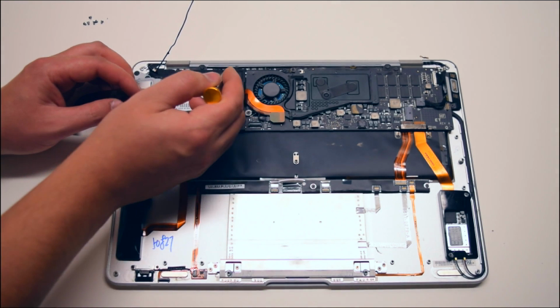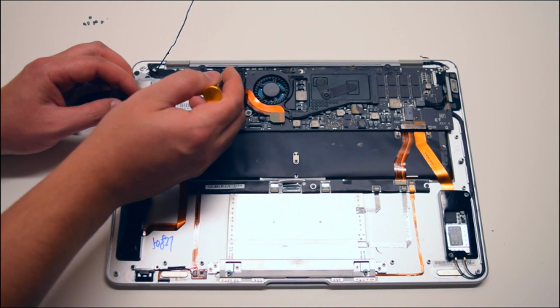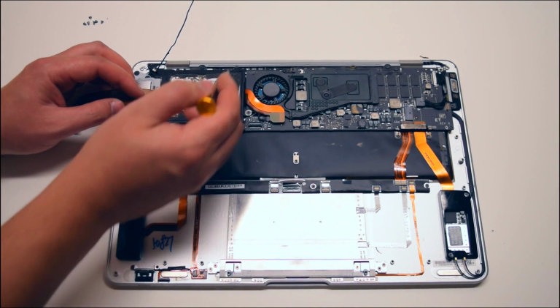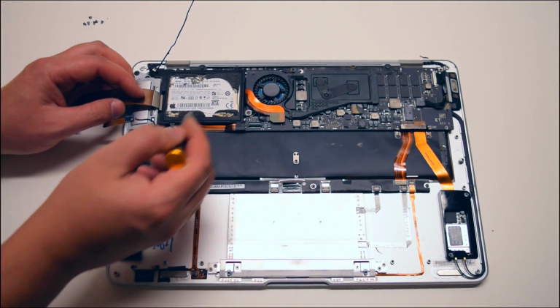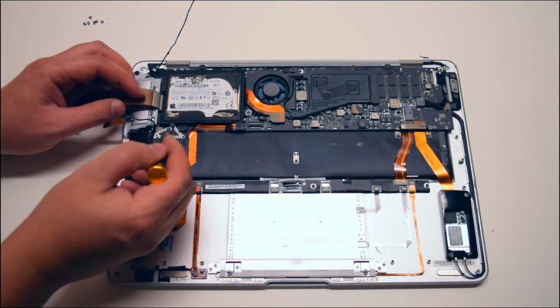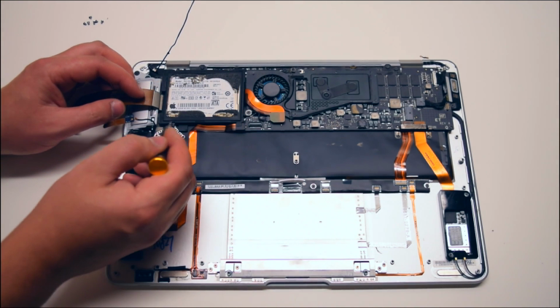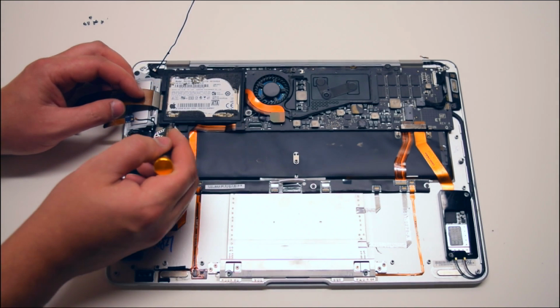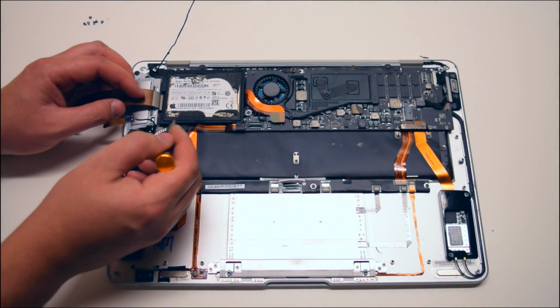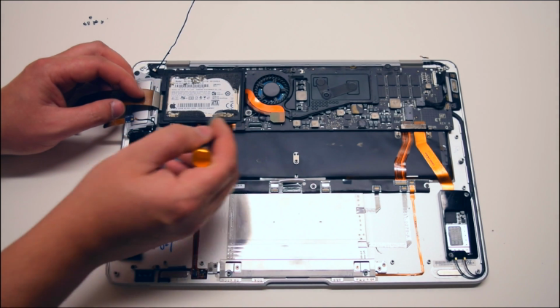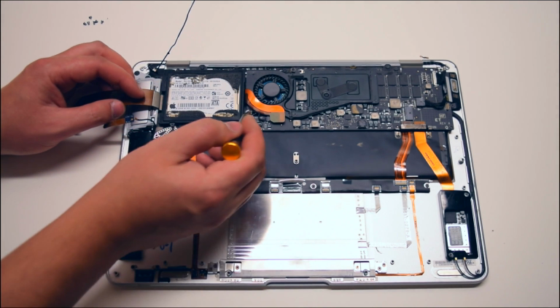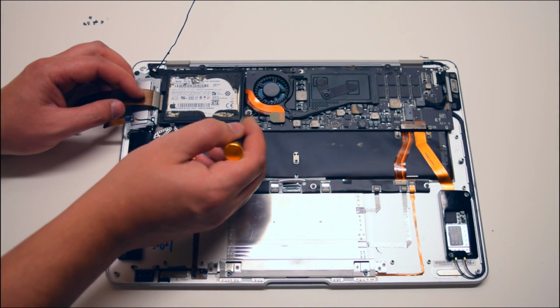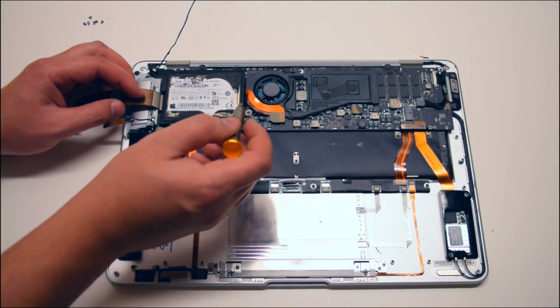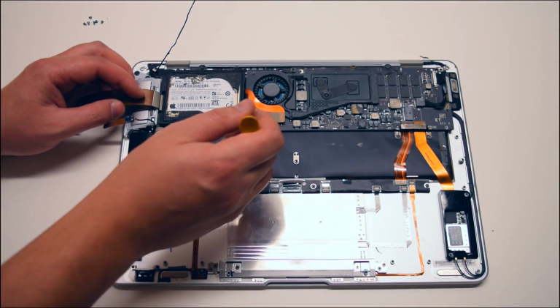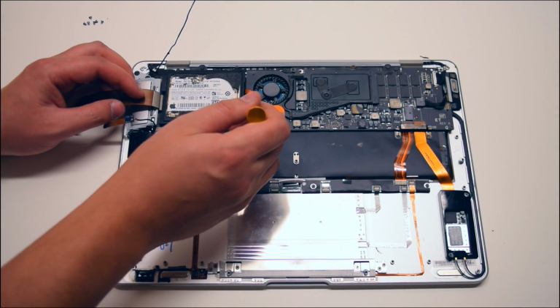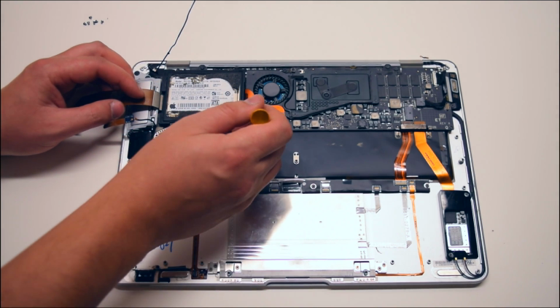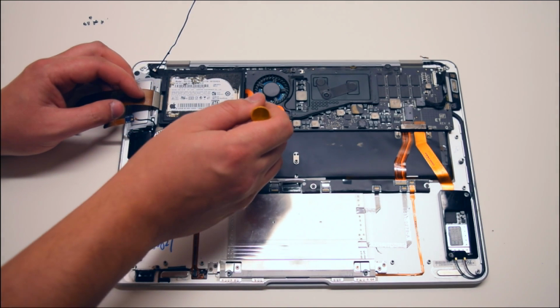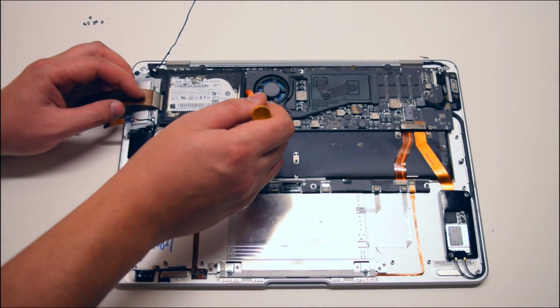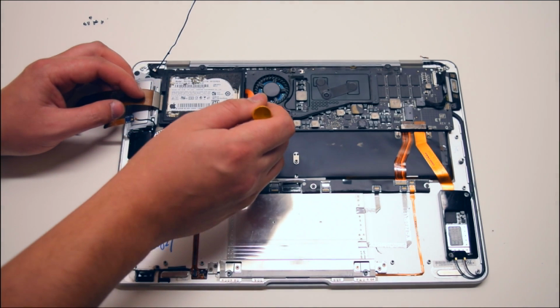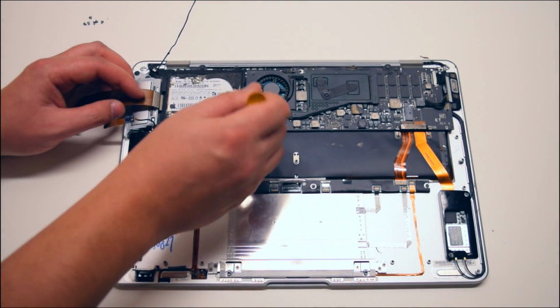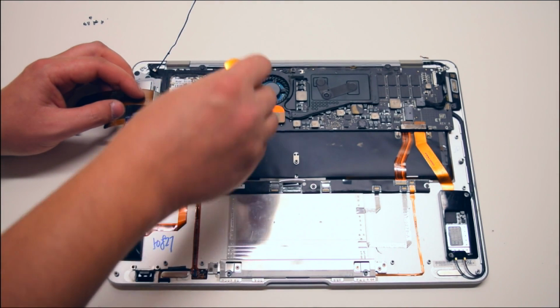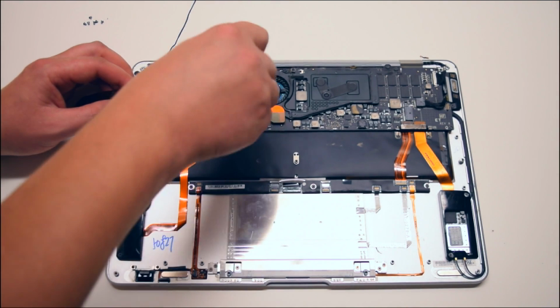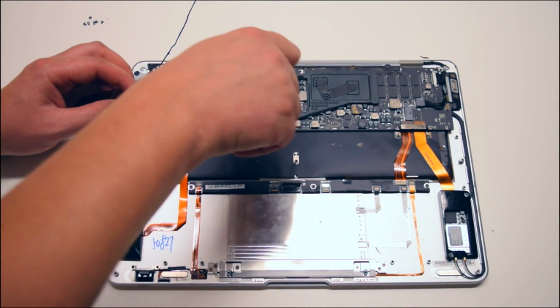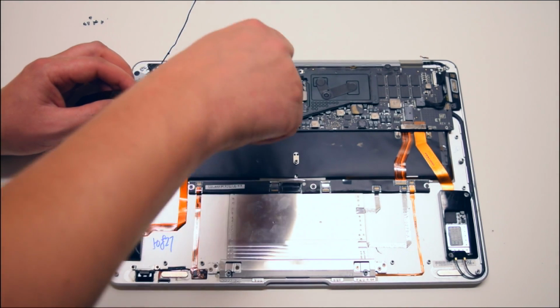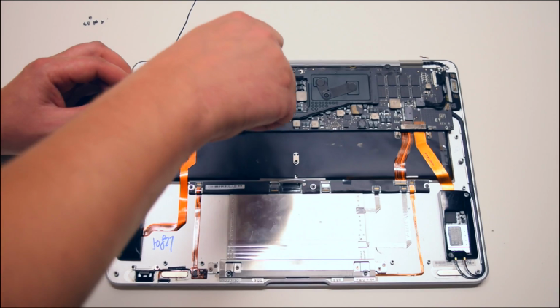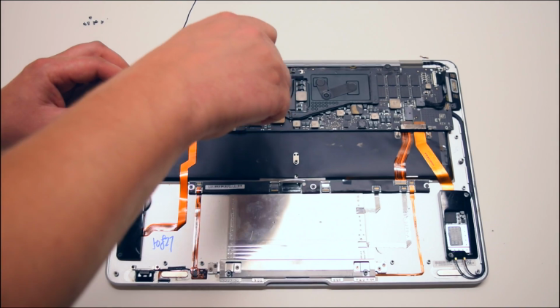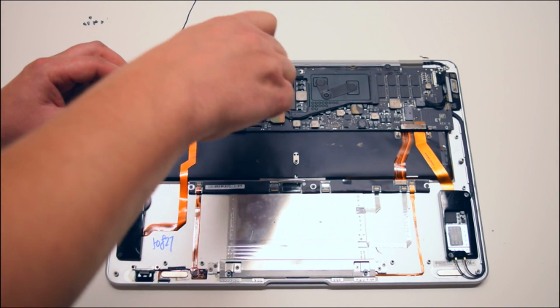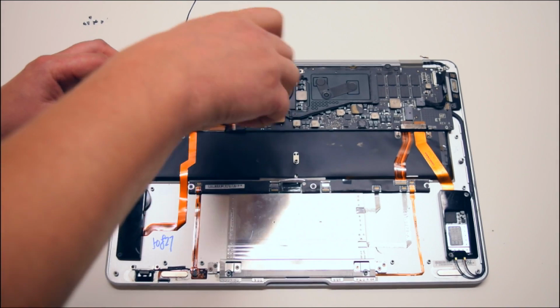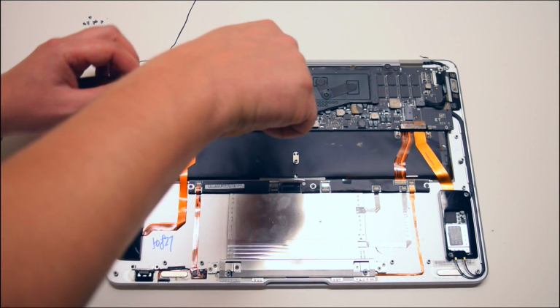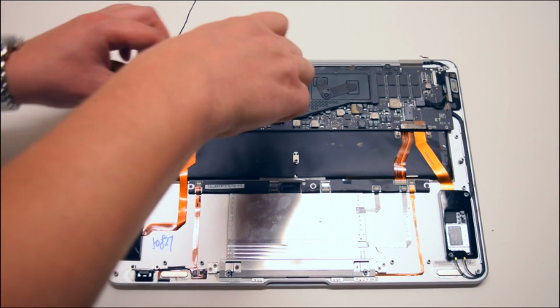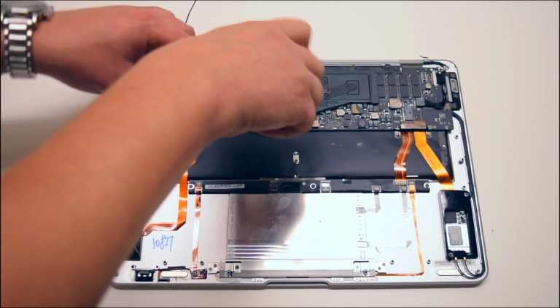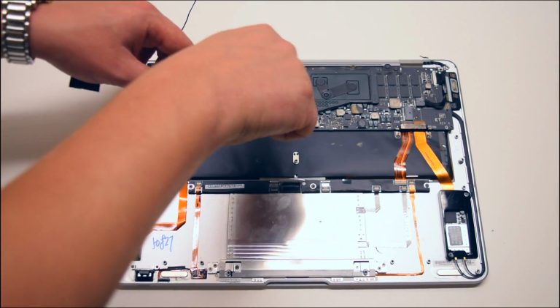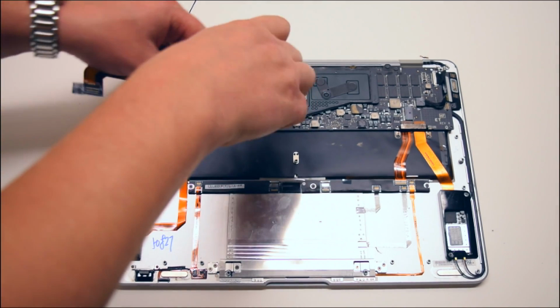The hard drive is being secured with four Phillips head screws. Go ahead and unscrew those.